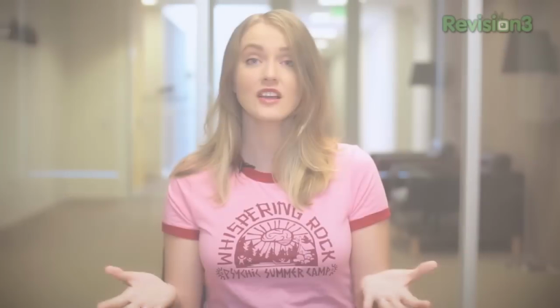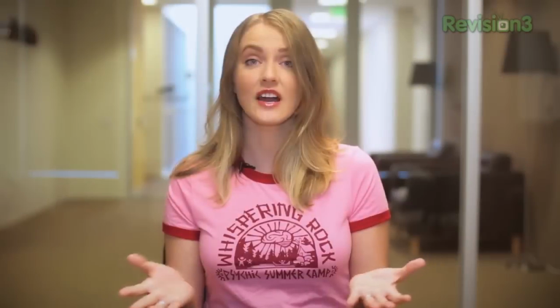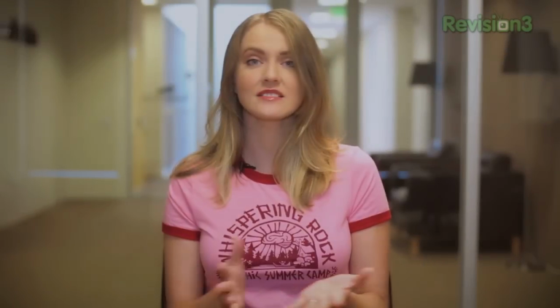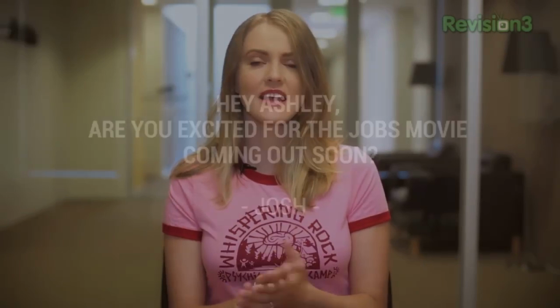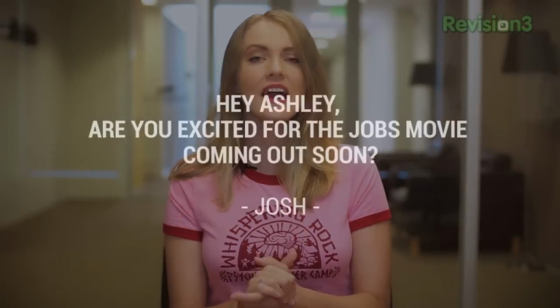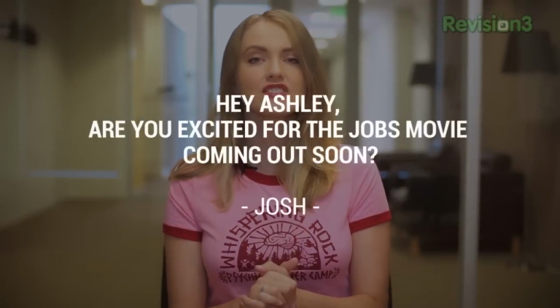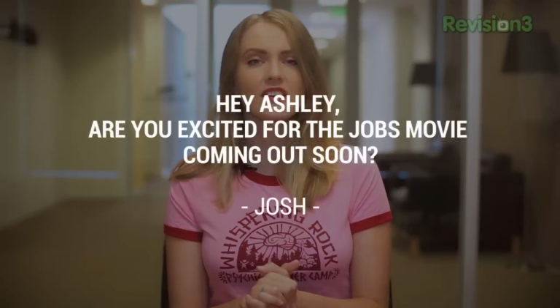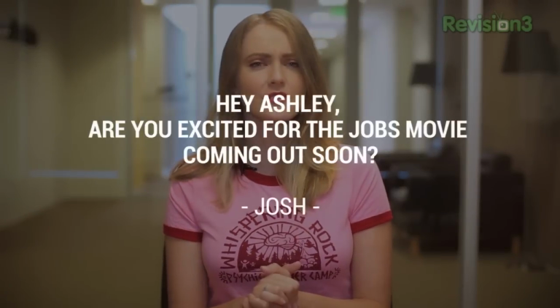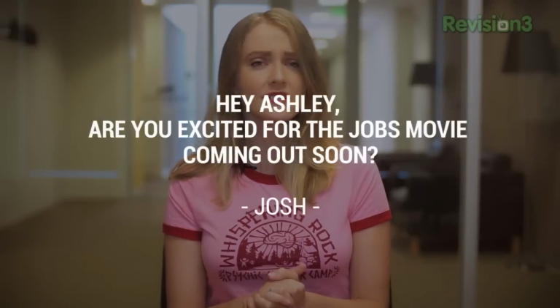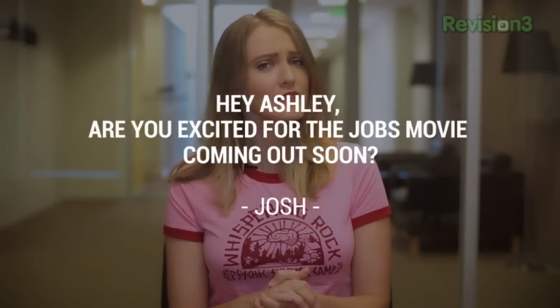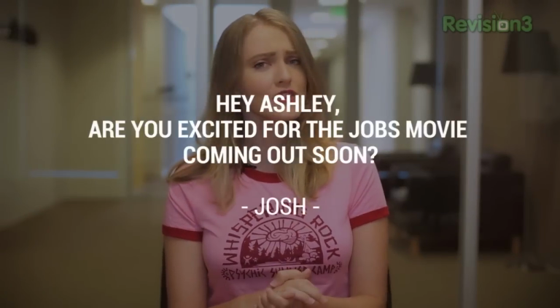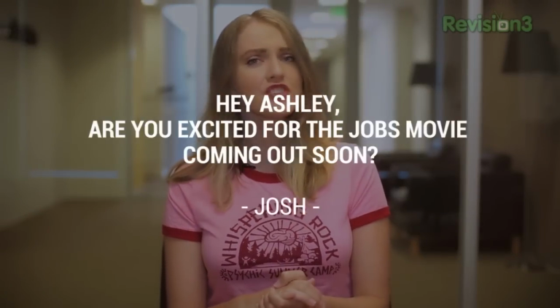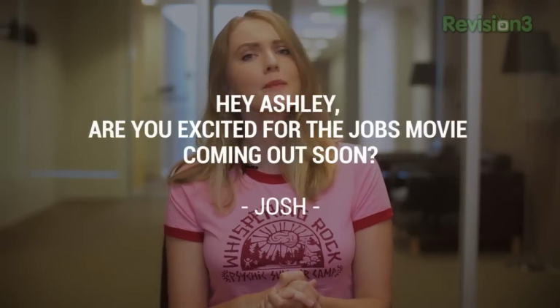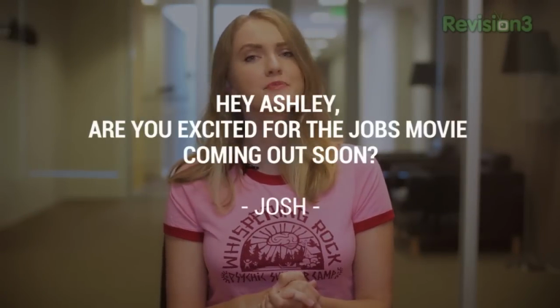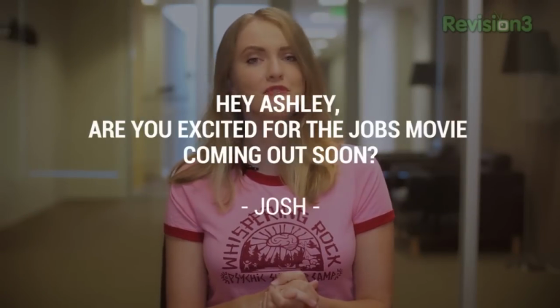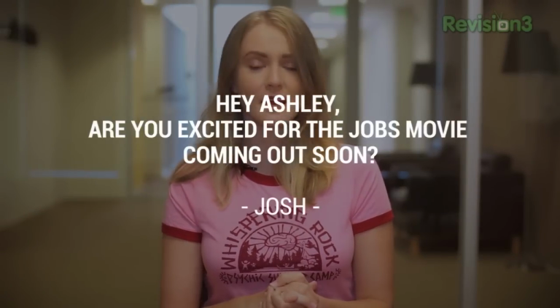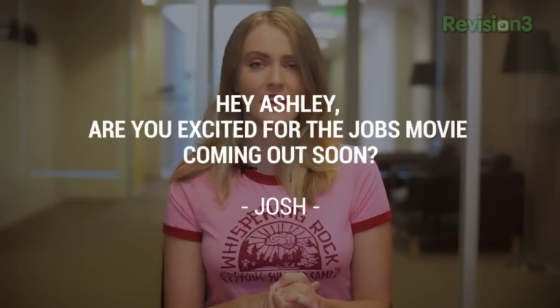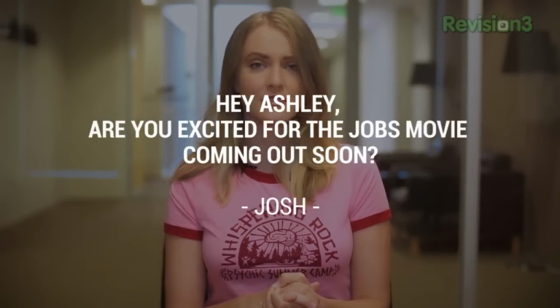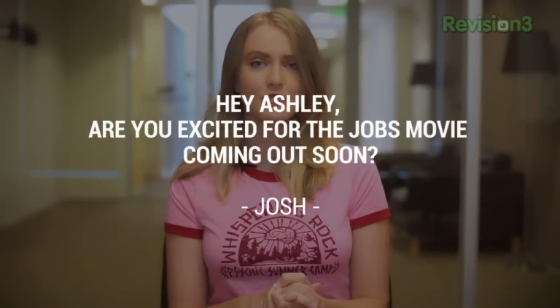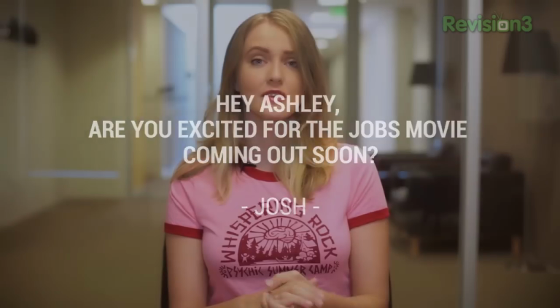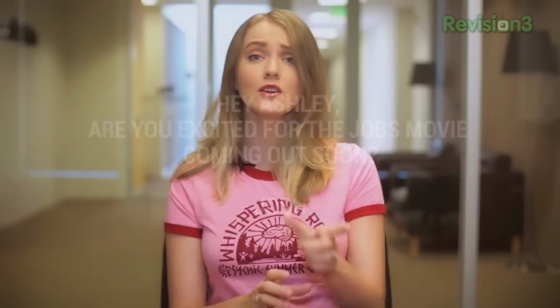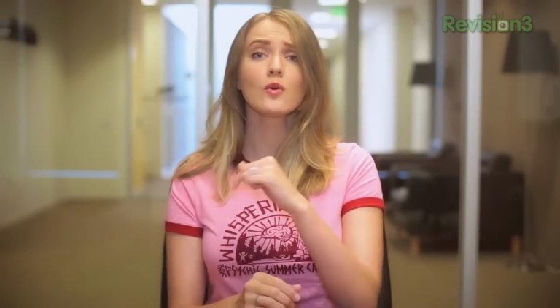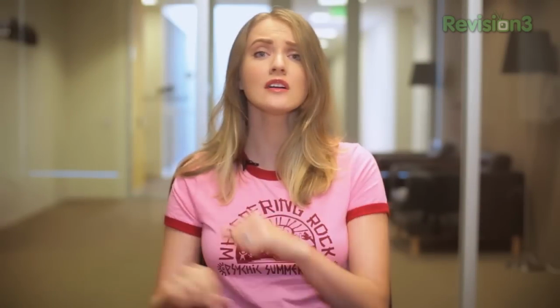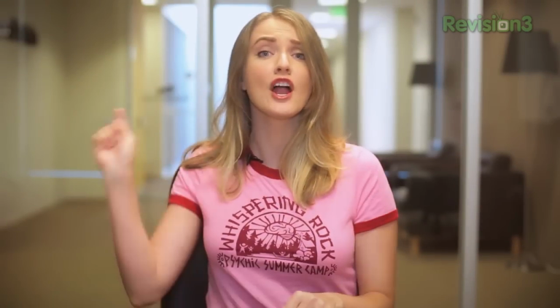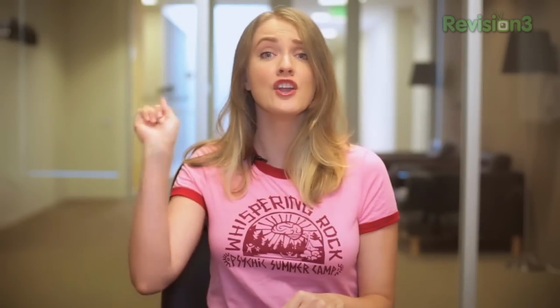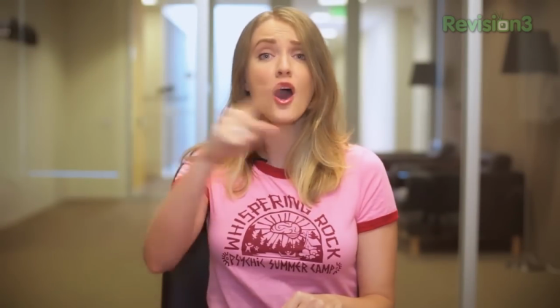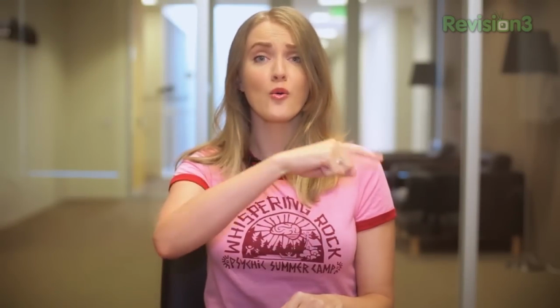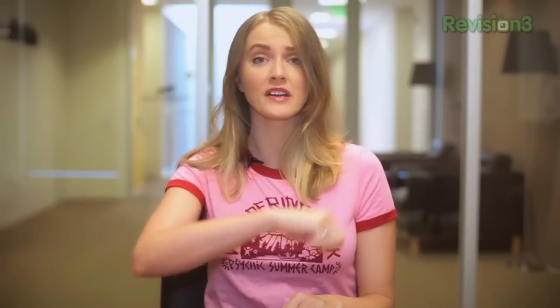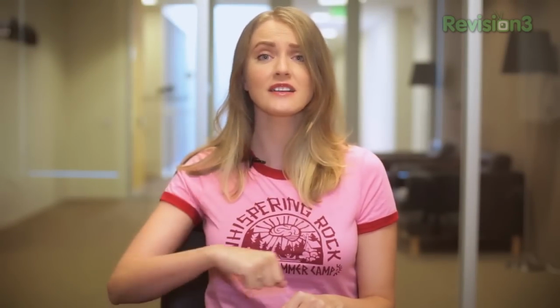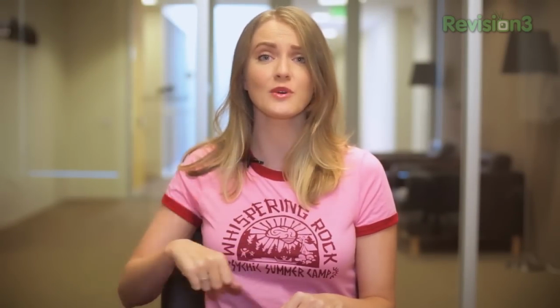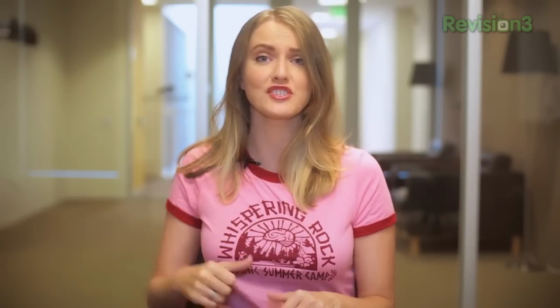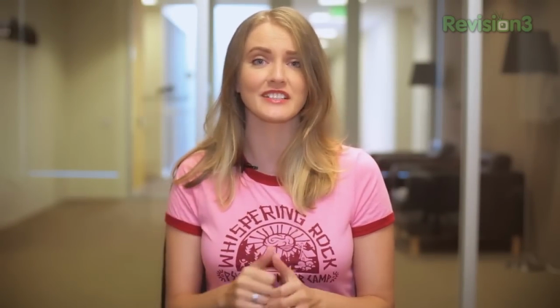Josh asks: are you excited for the Jobs movie coming out soon? In a word, no. Next question.